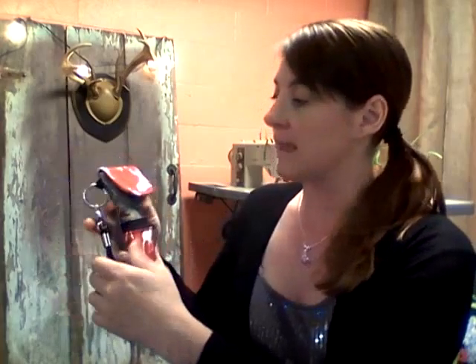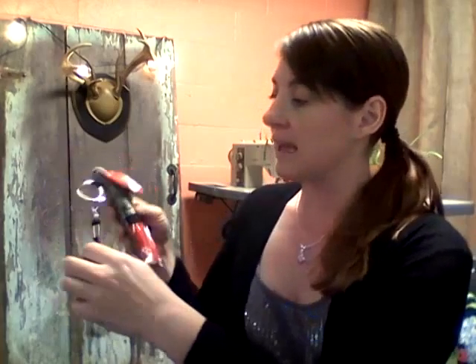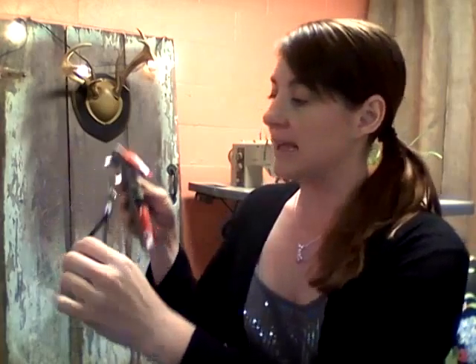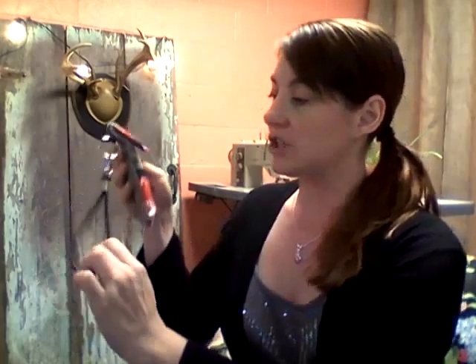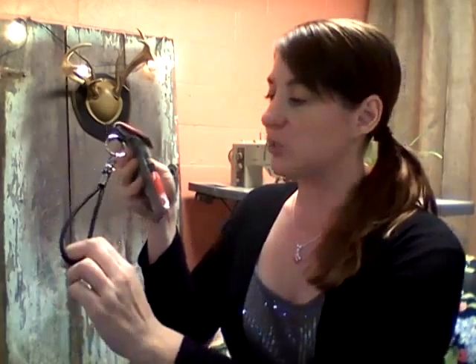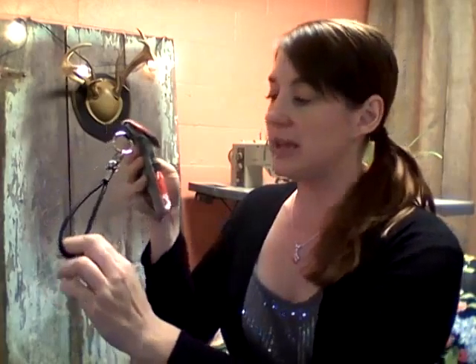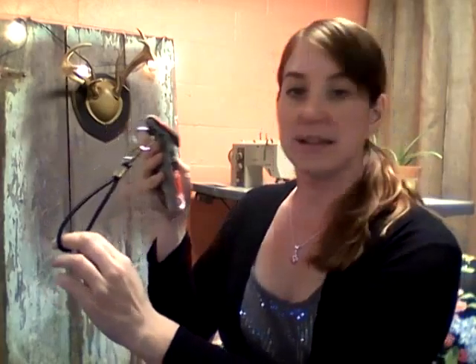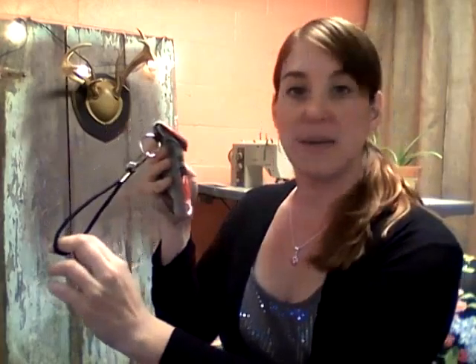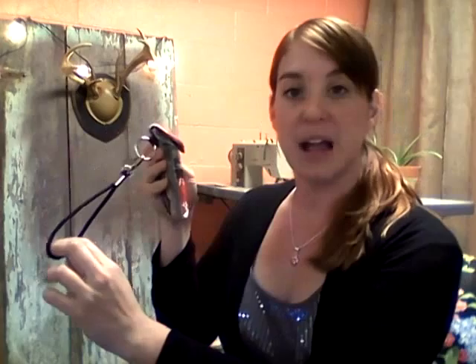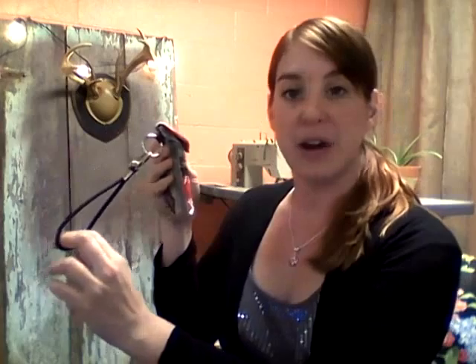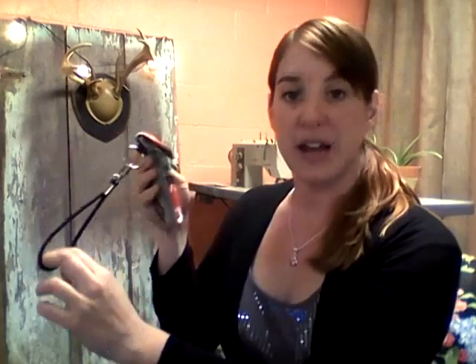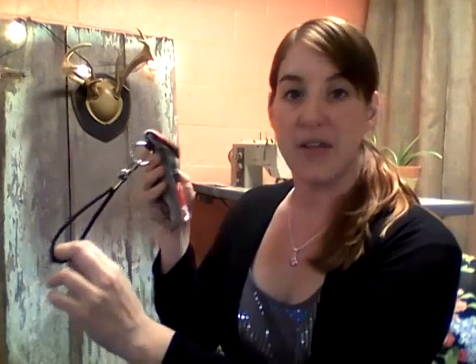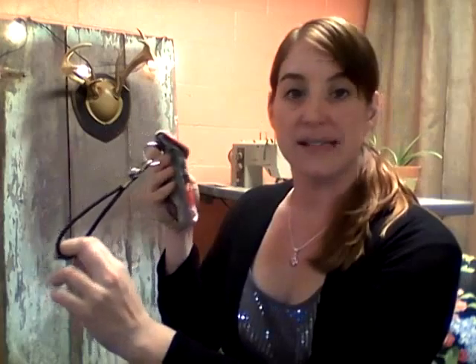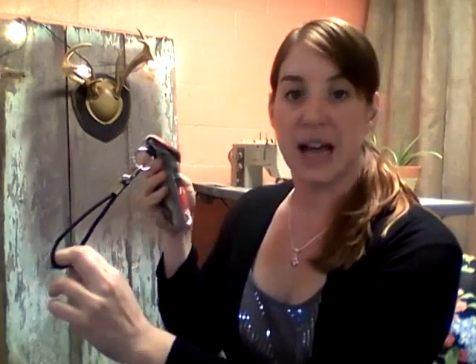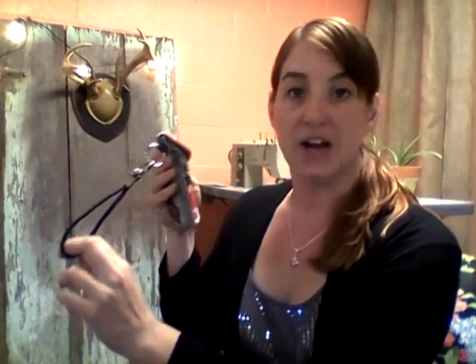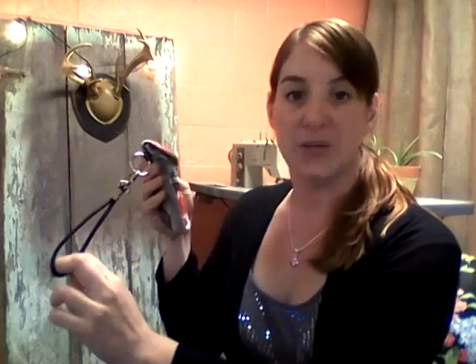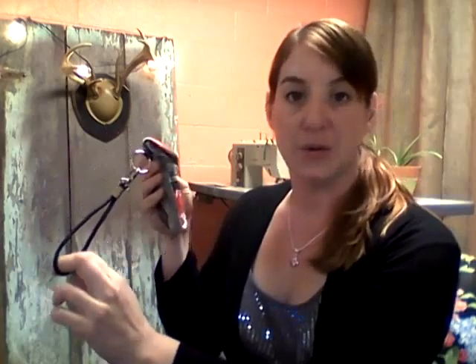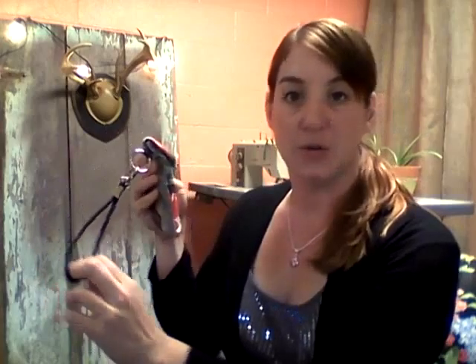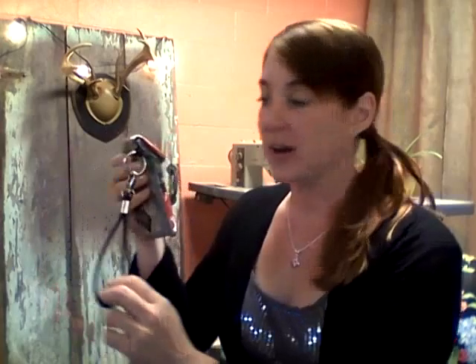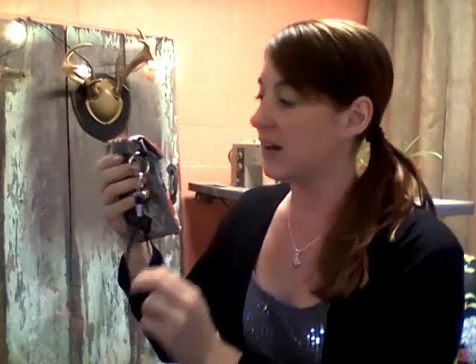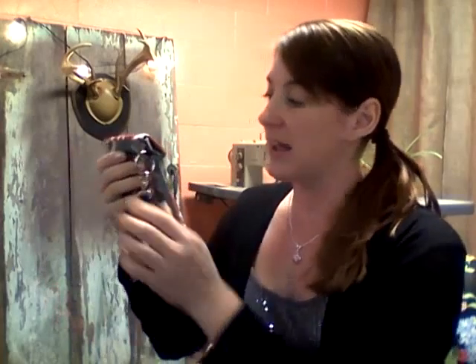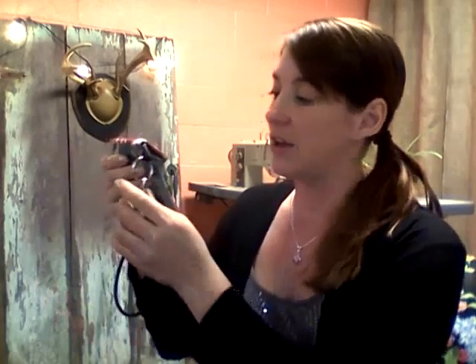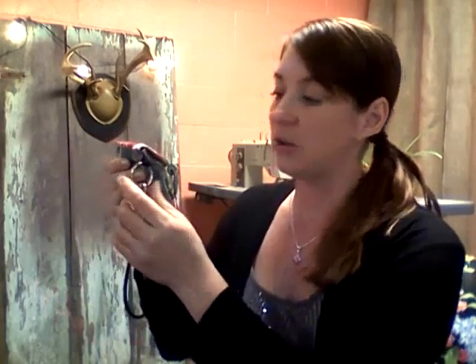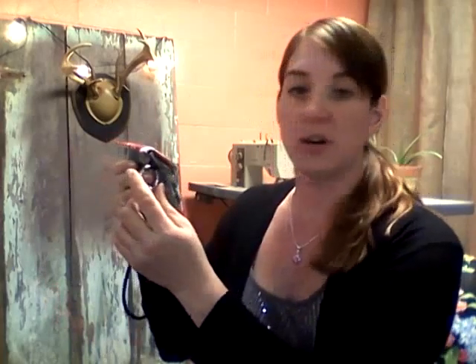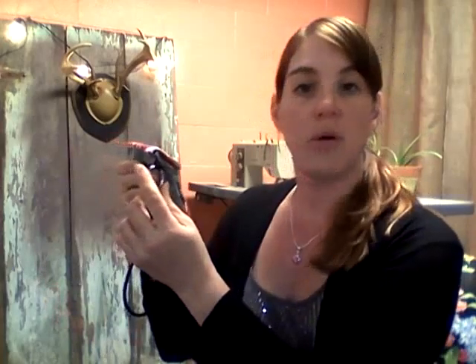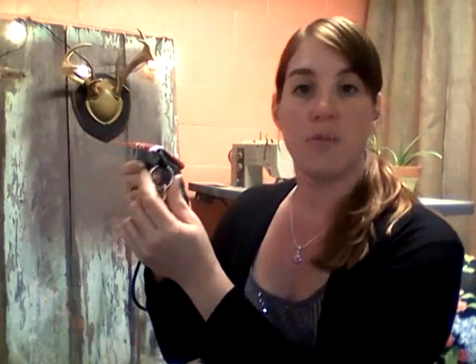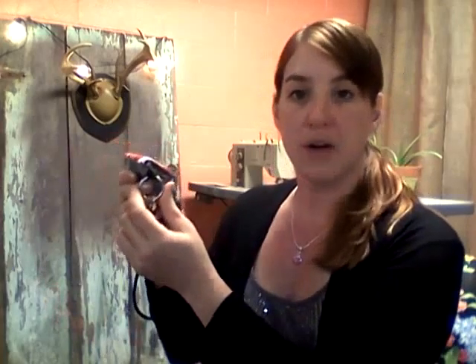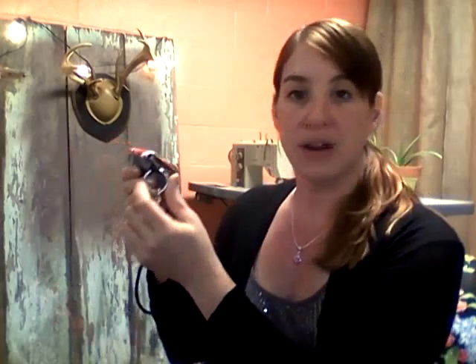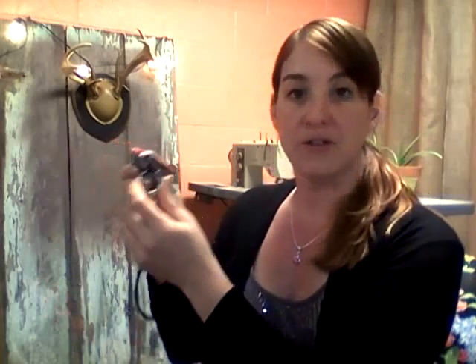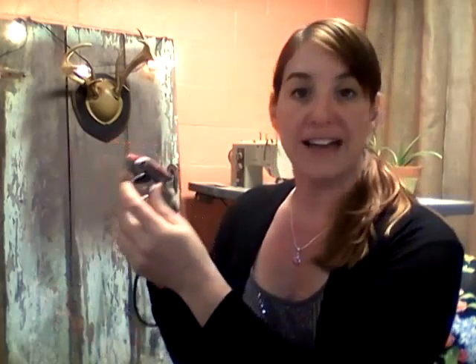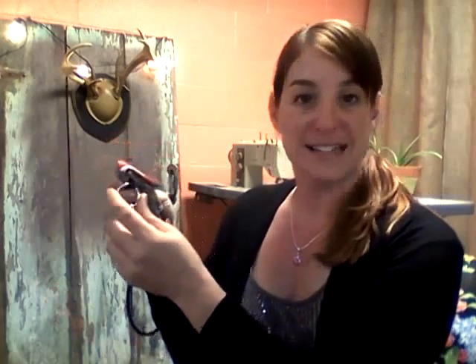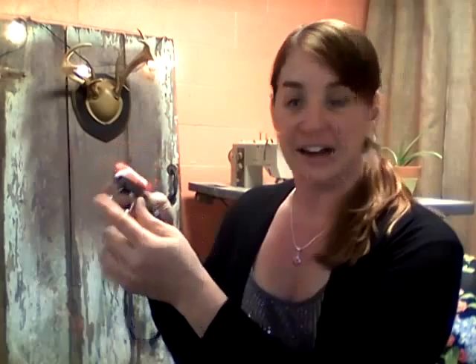It has a sweet semi-leather handle that's light and comfortable to wear, and an adorable metal ring for added style.